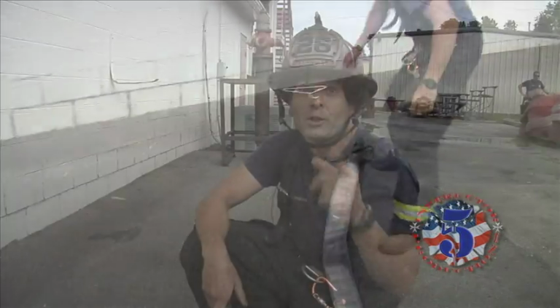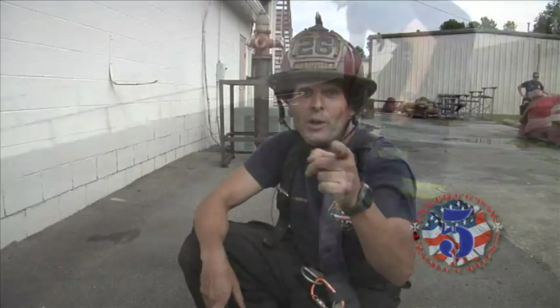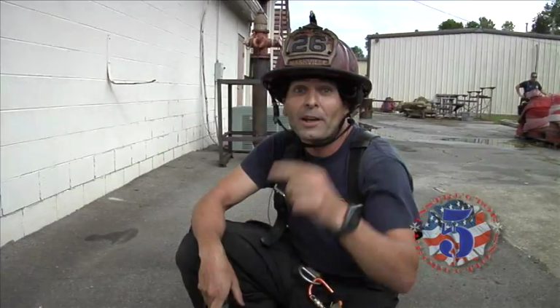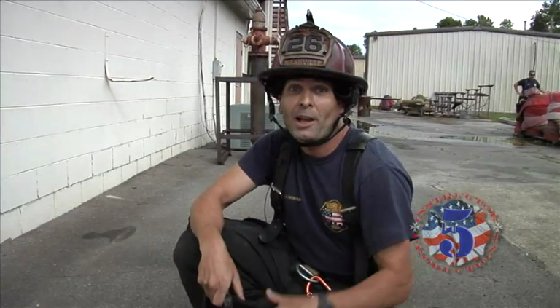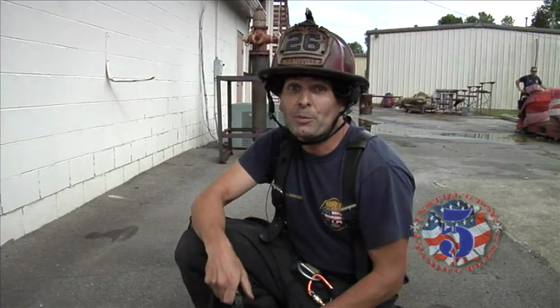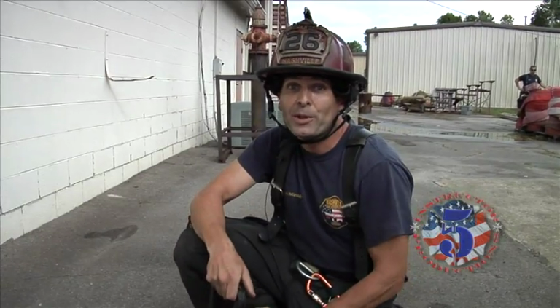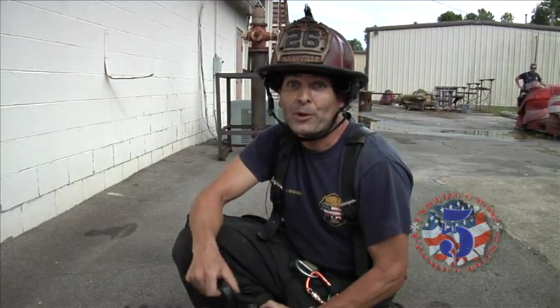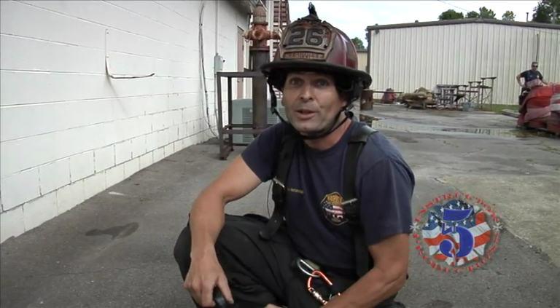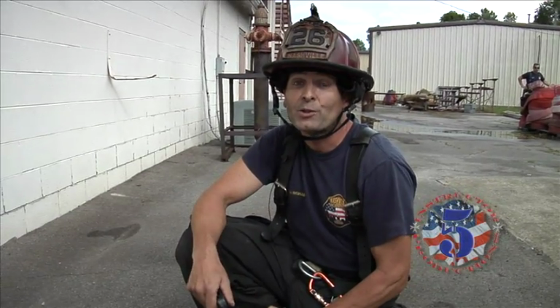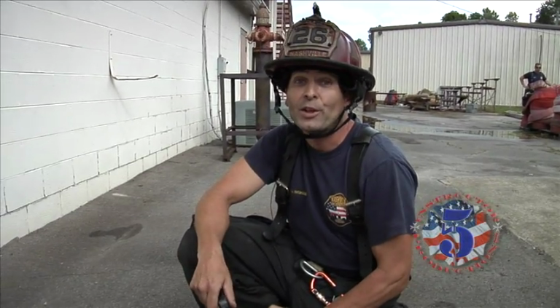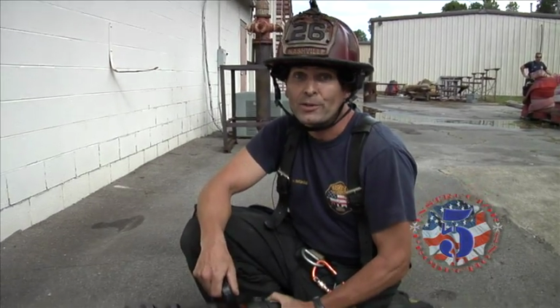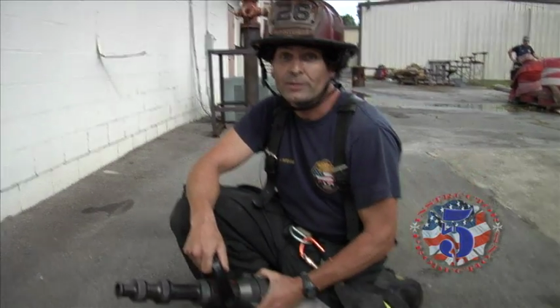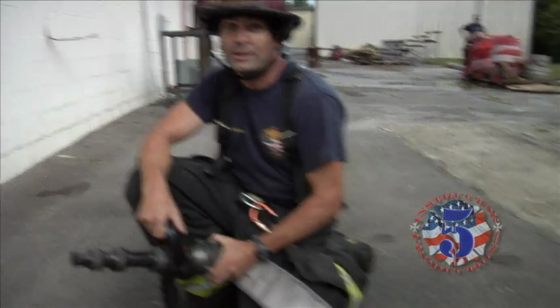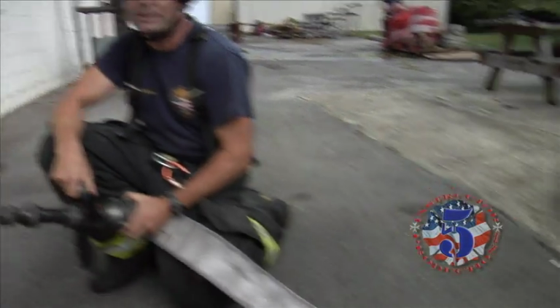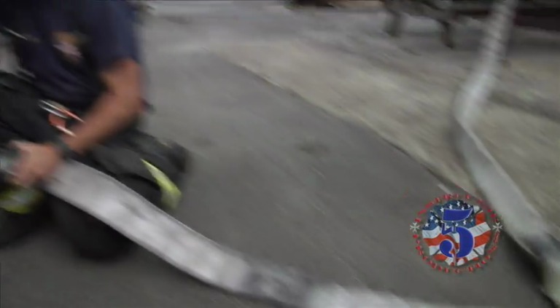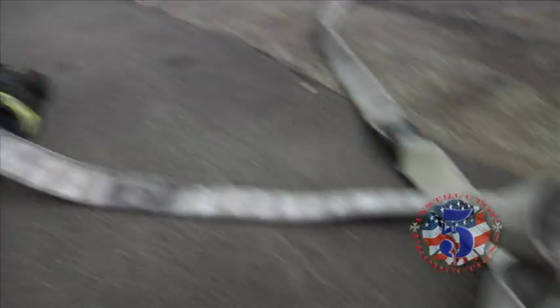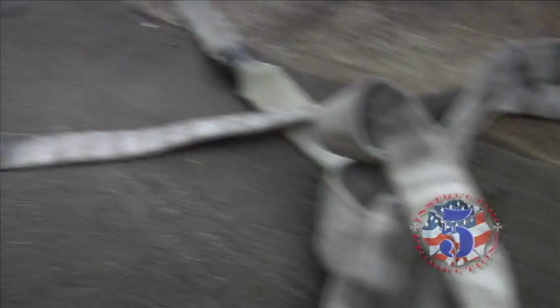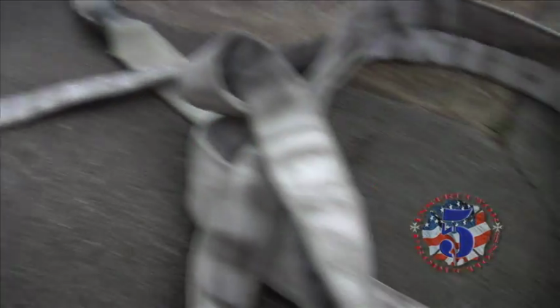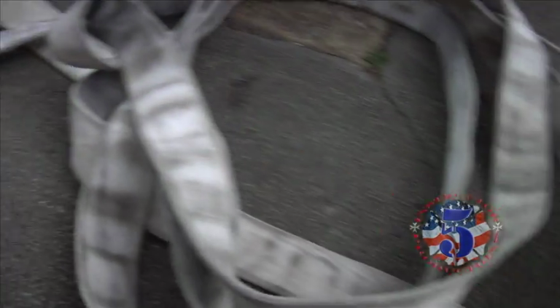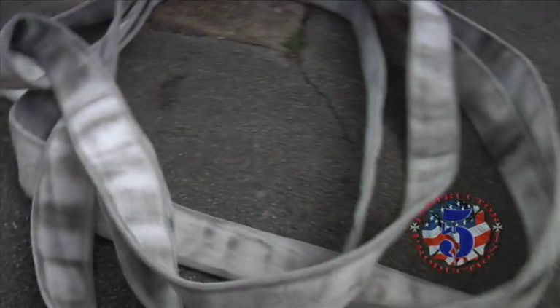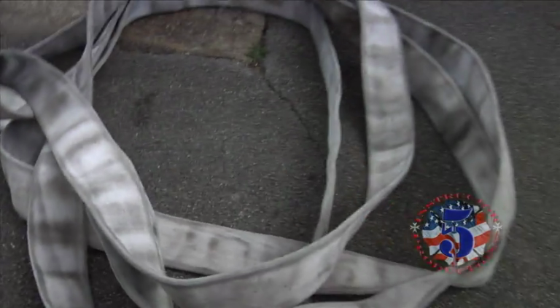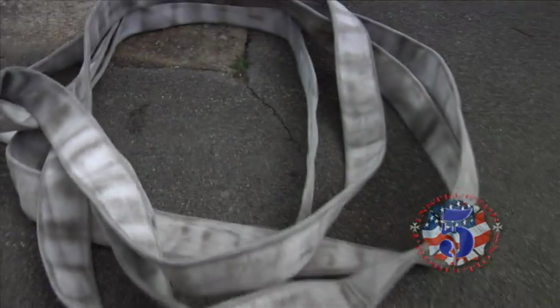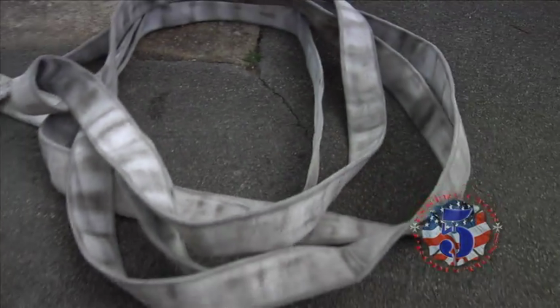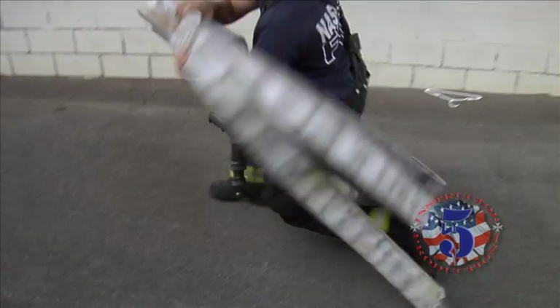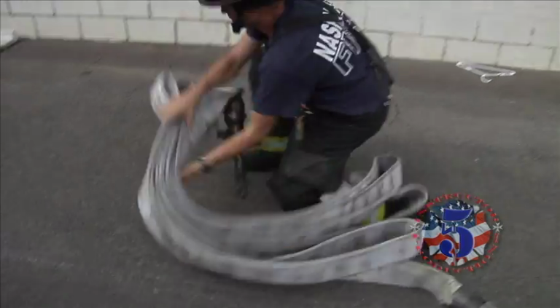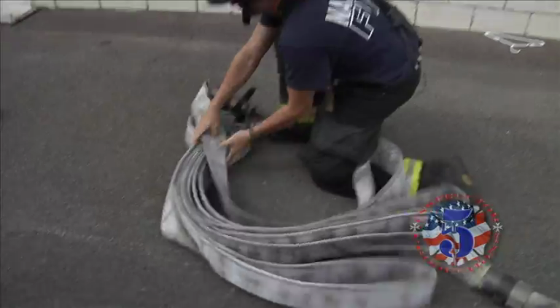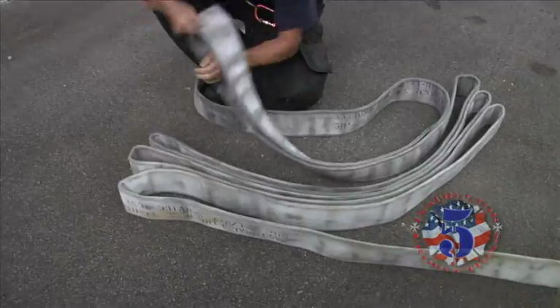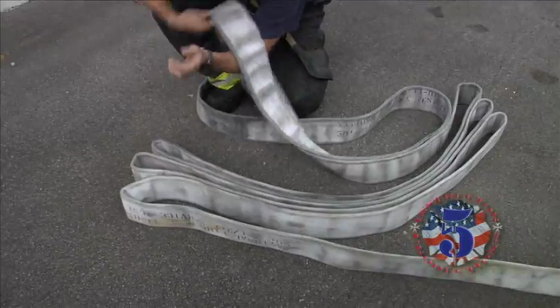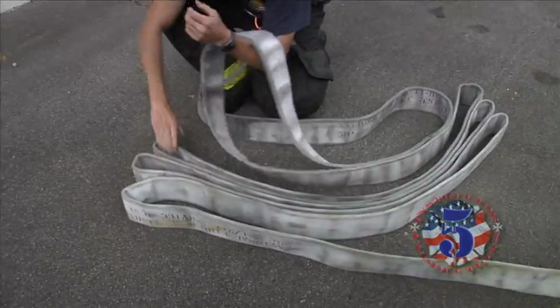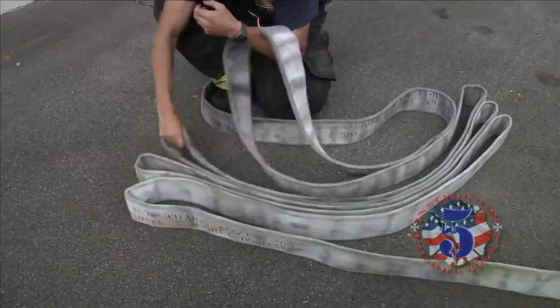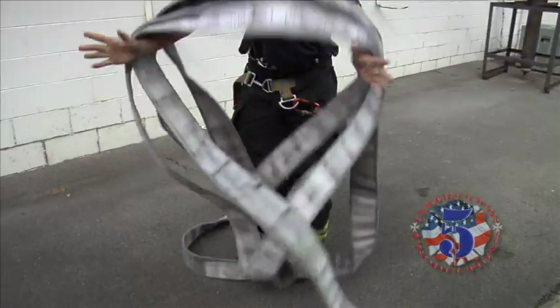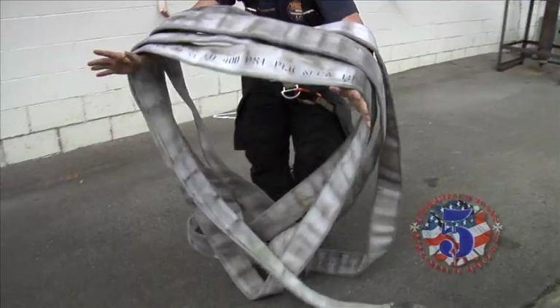Train like your life depends on it, cause it does. Let's go.